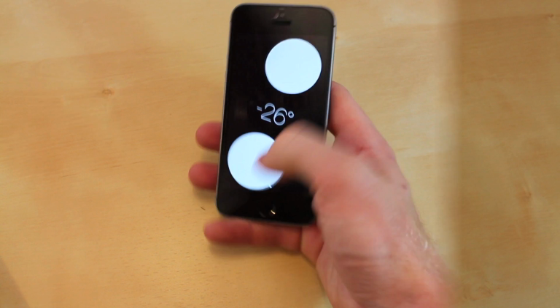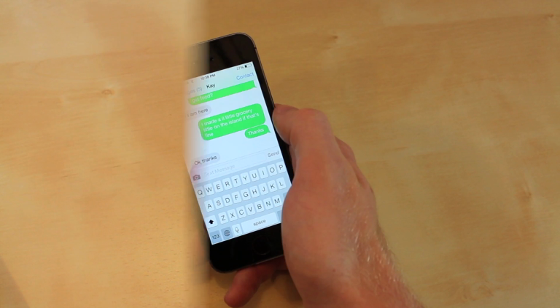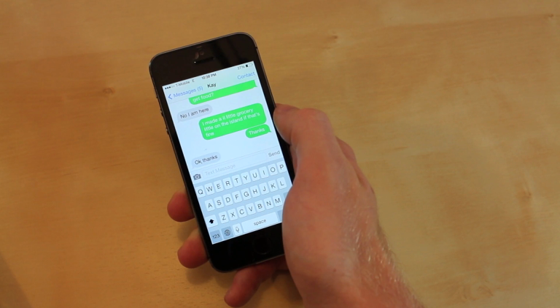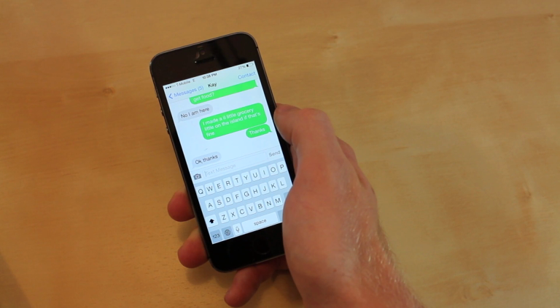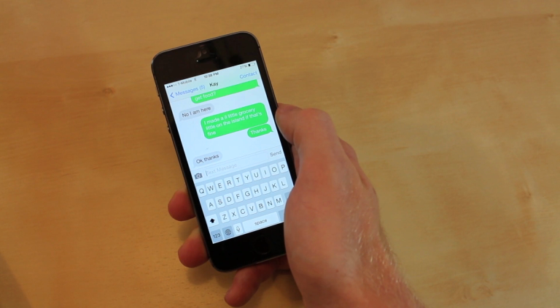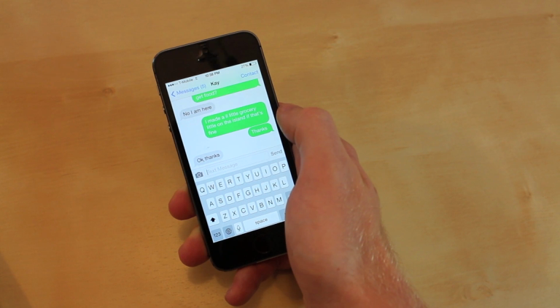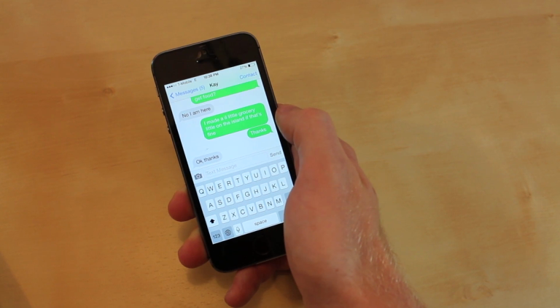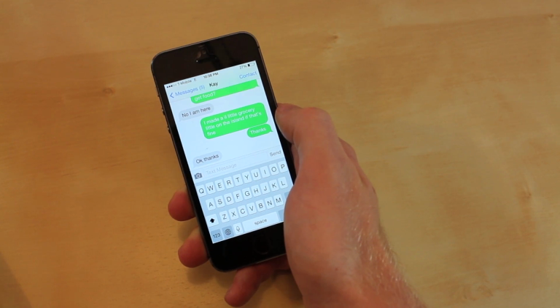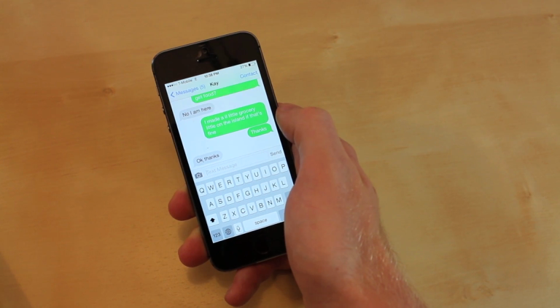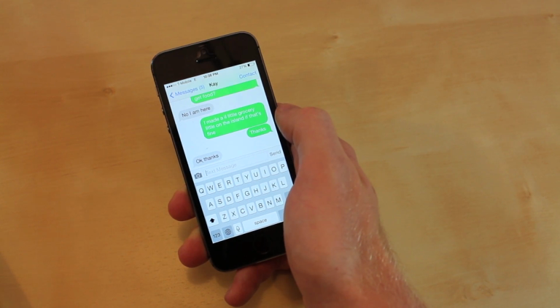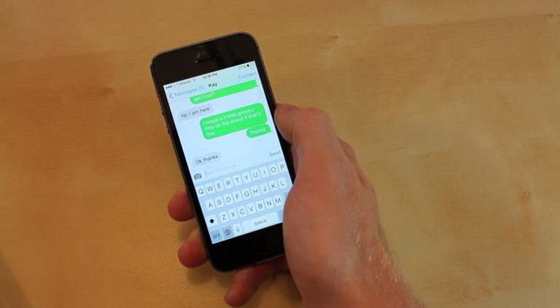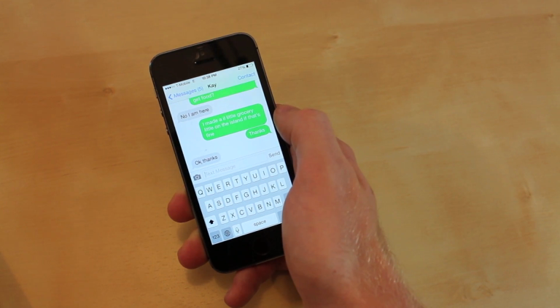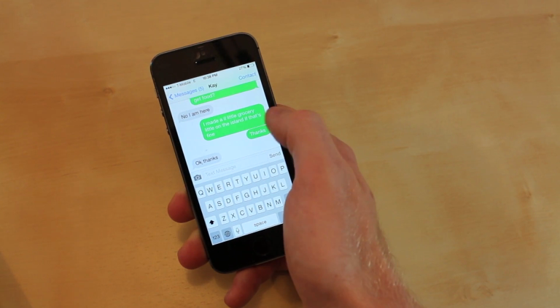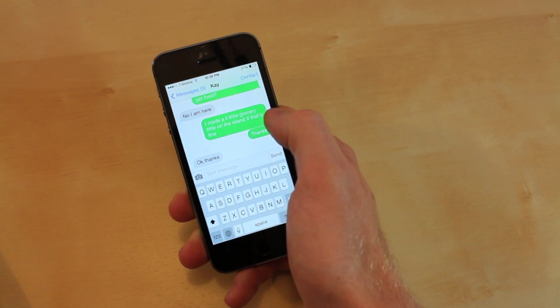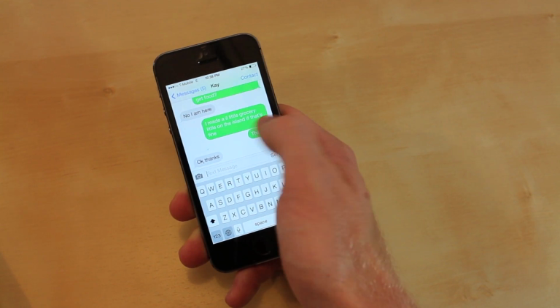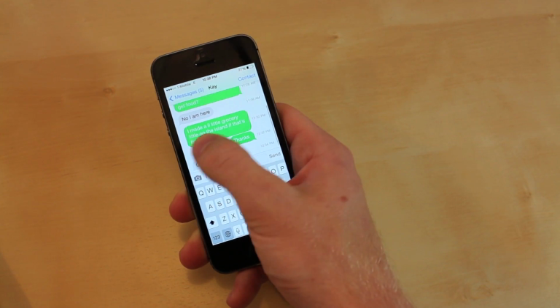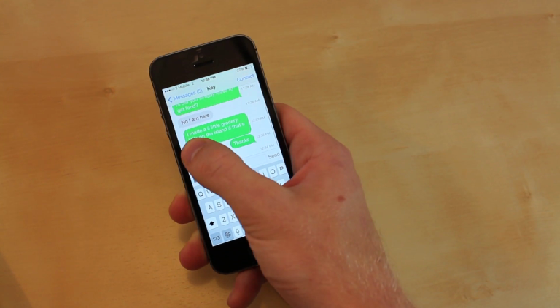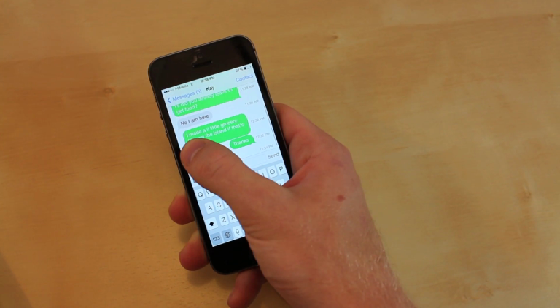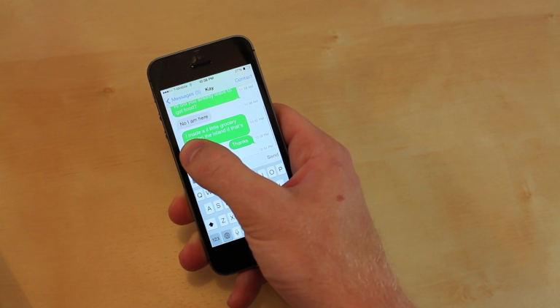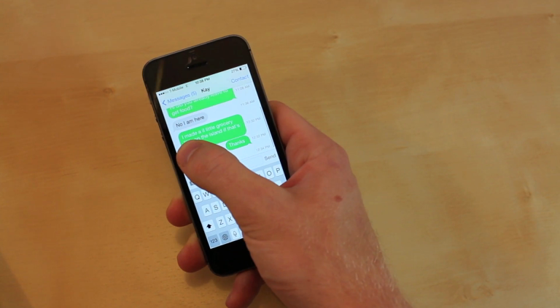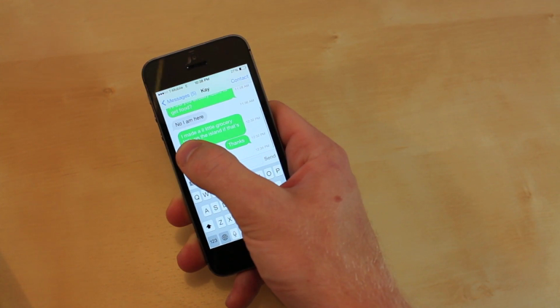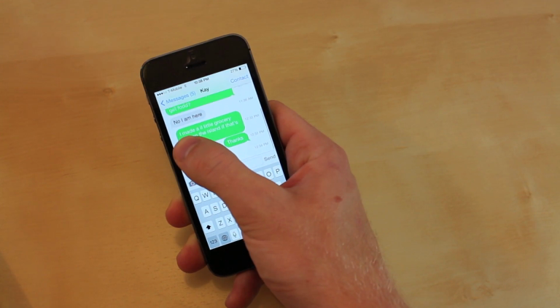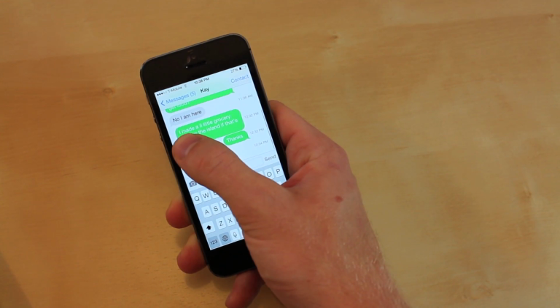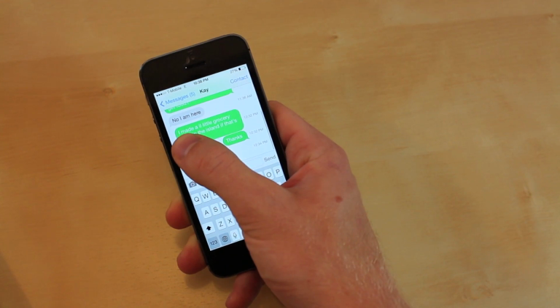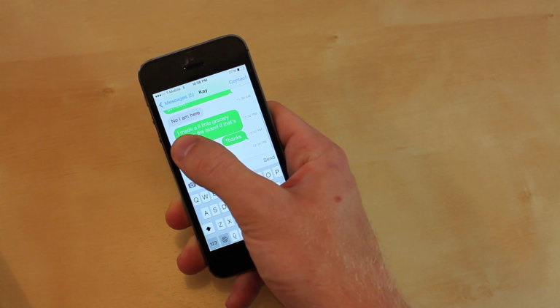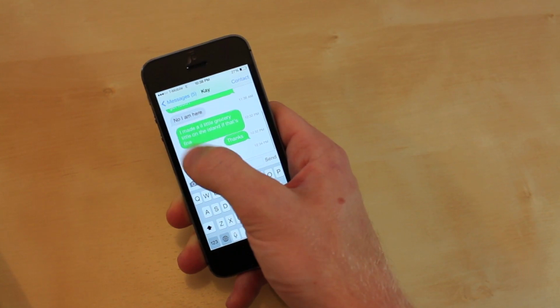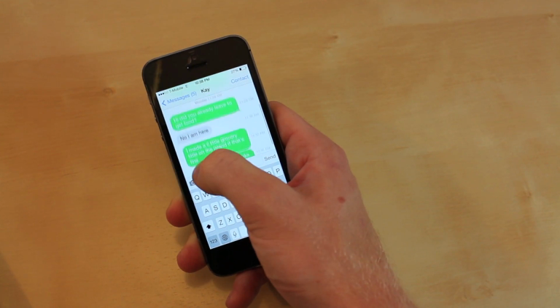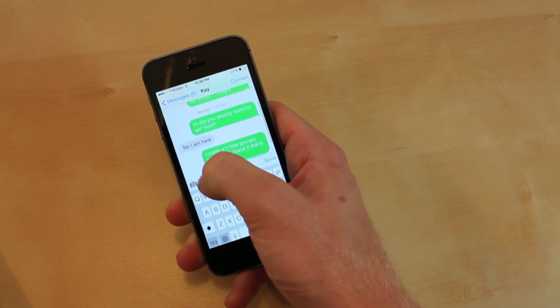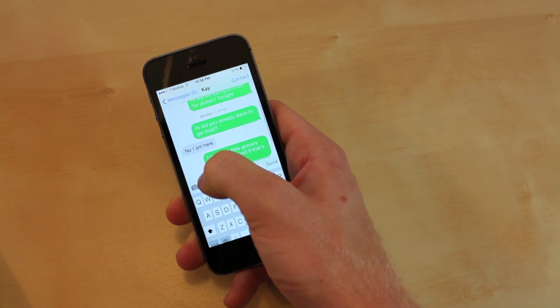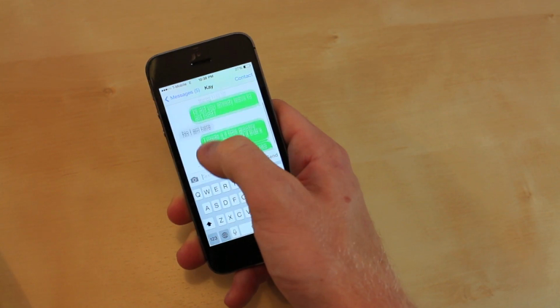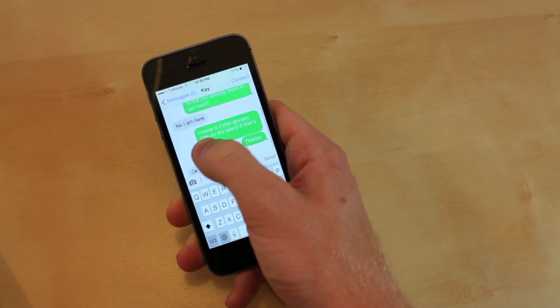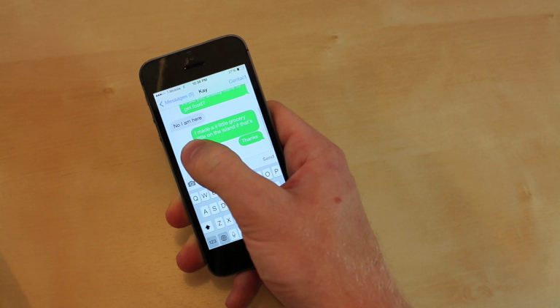Fifth one: for the fifth hidden feature, if you just swipe over to the left in text messages, you now get a timestamp showing when each text was sent.